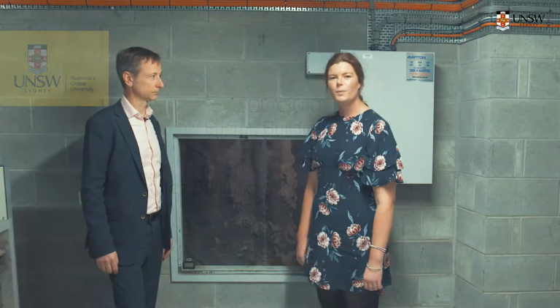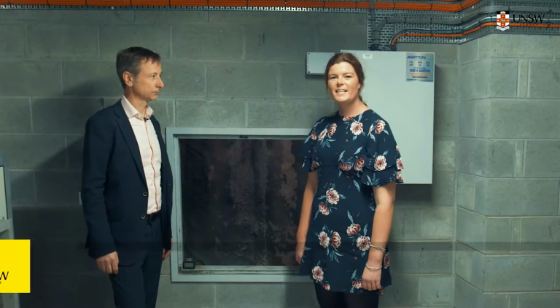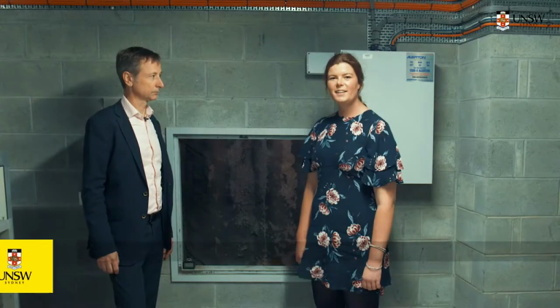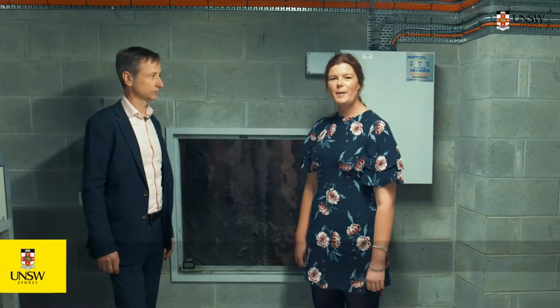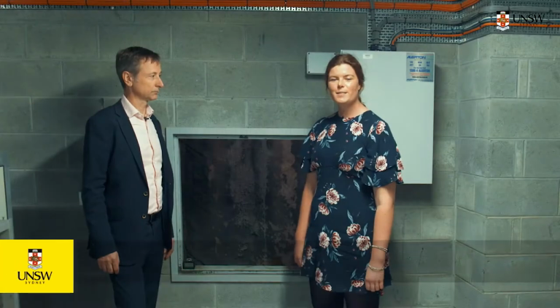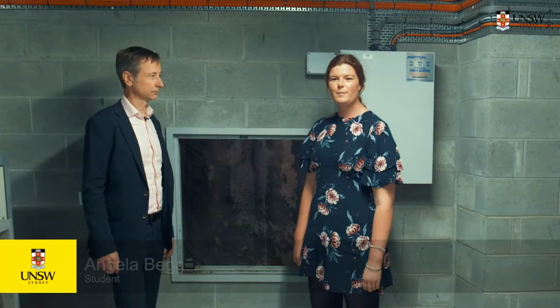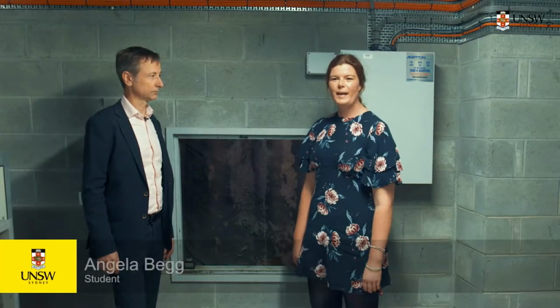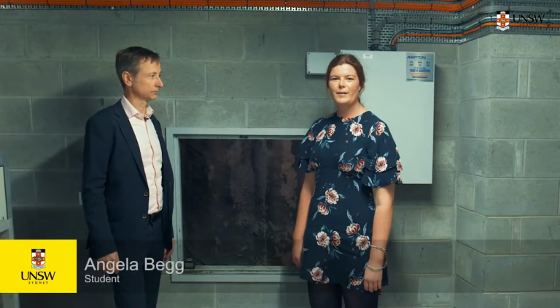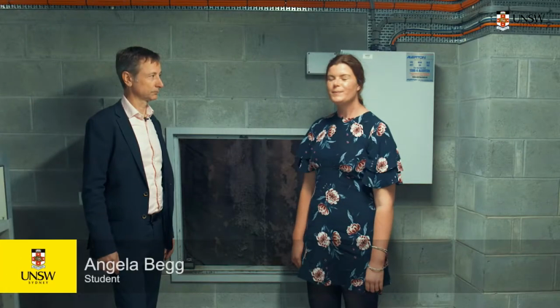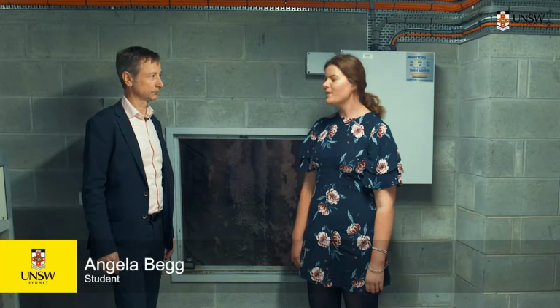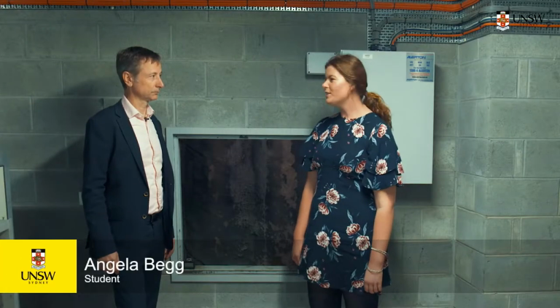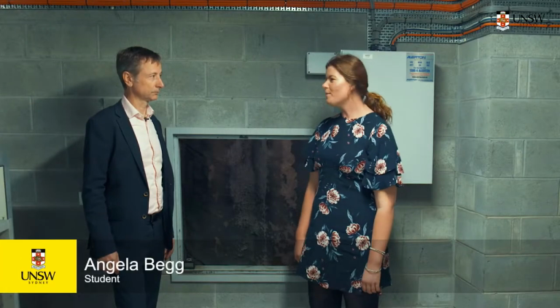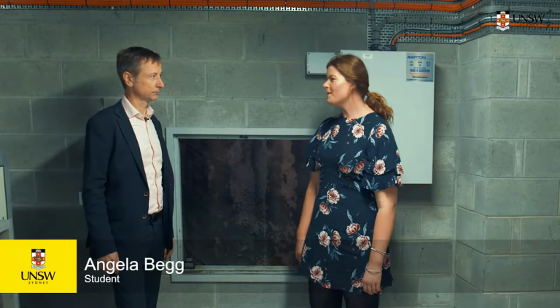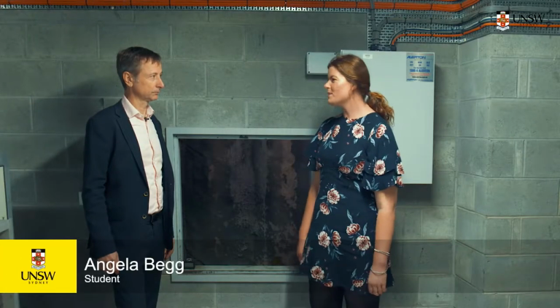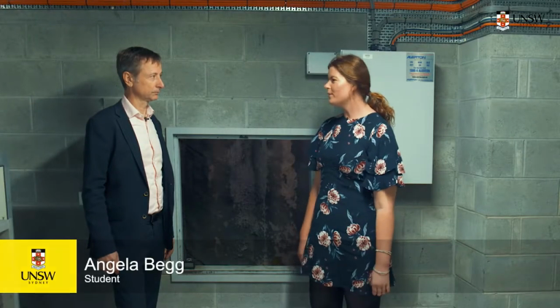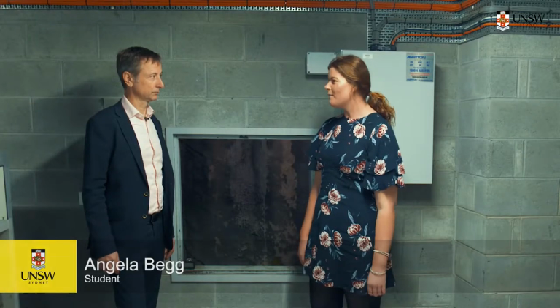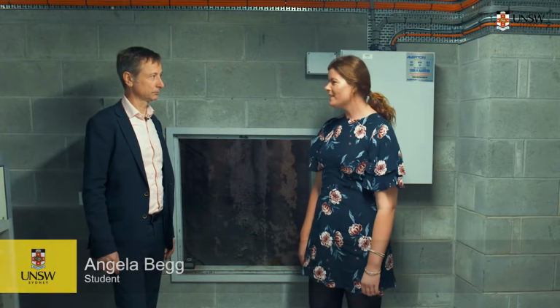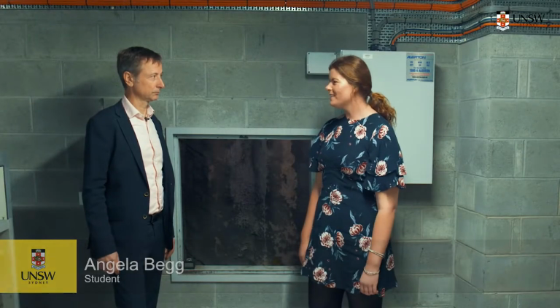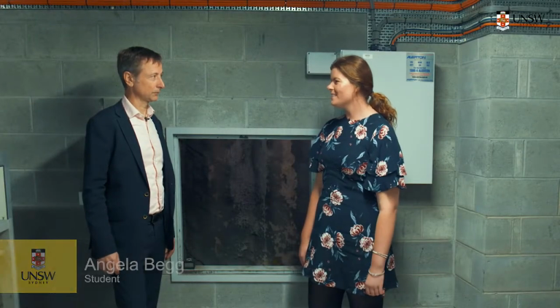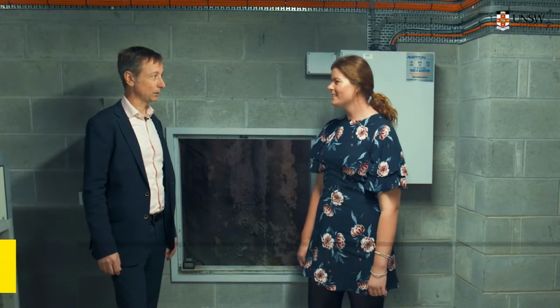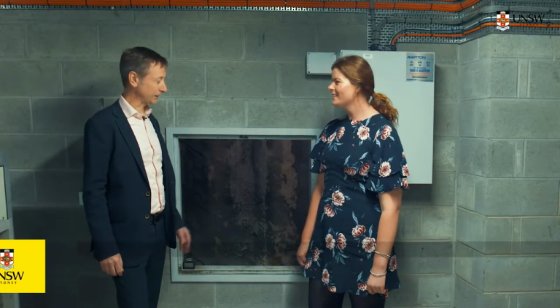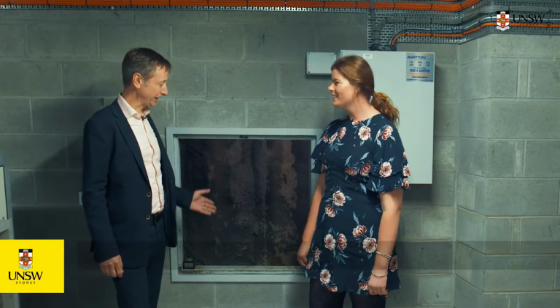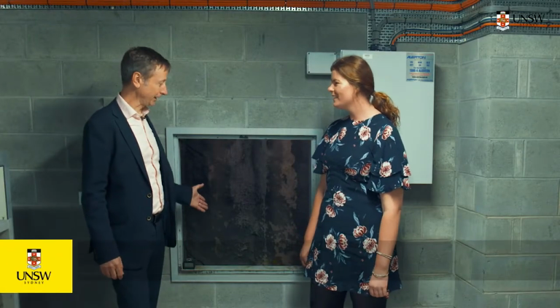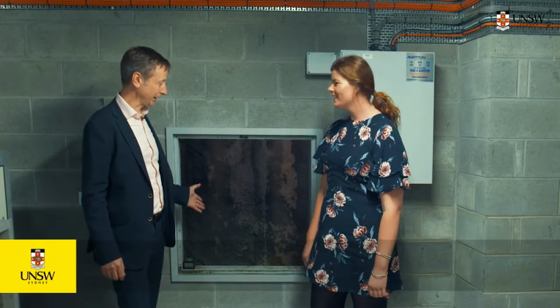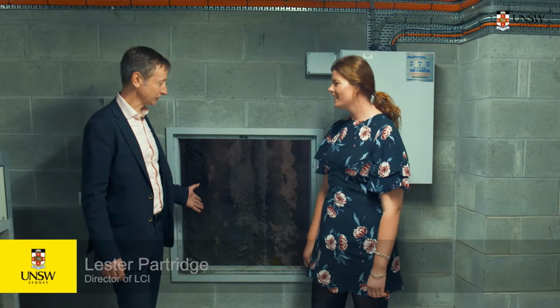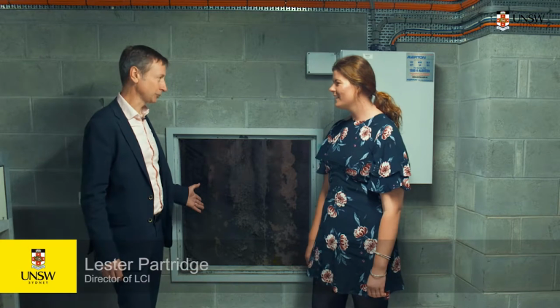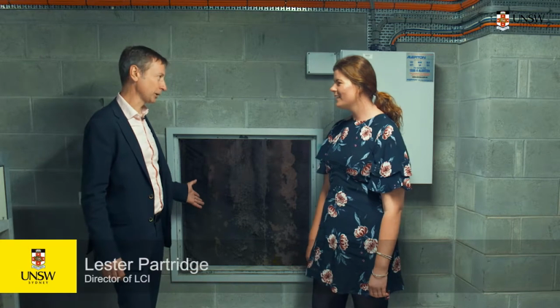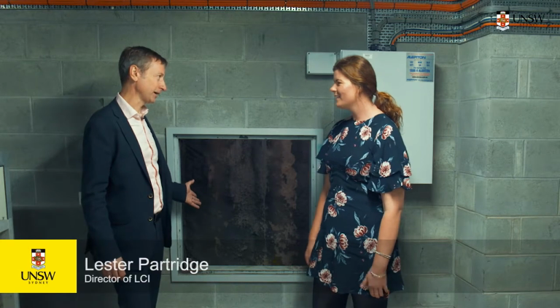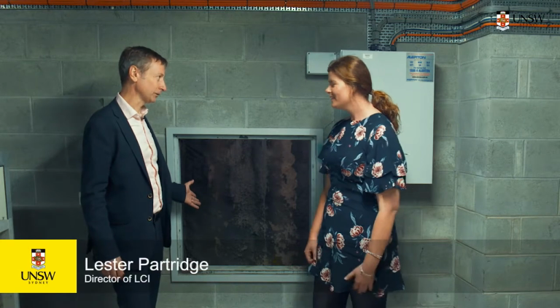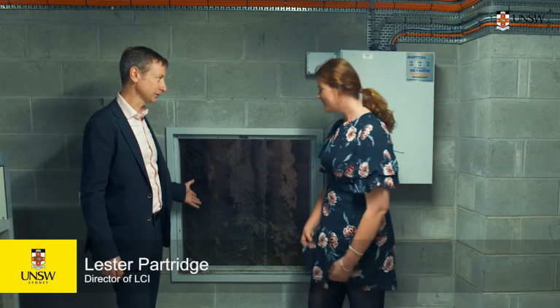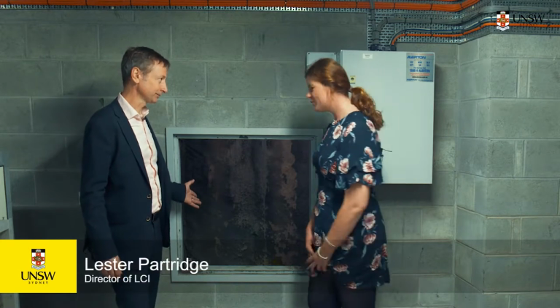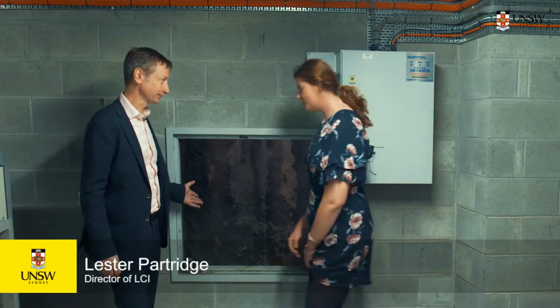We're down in the basement plant room. Can you show me where this thermal labyrinth is? It's actually here. Do you want to go in and have a look? Yeah, sure.